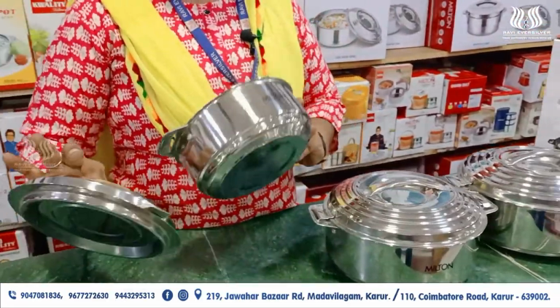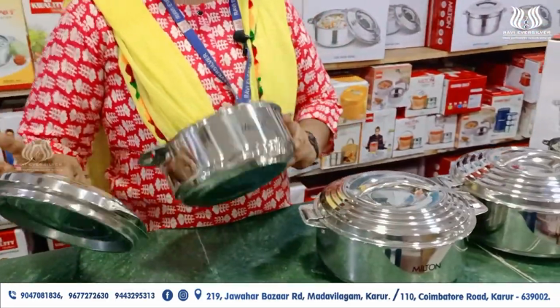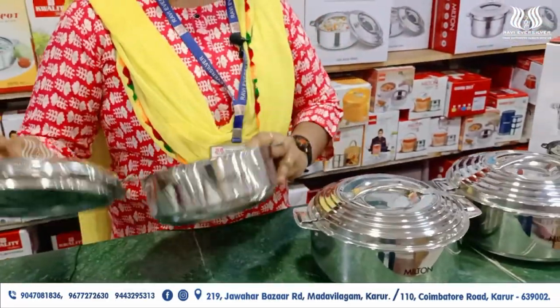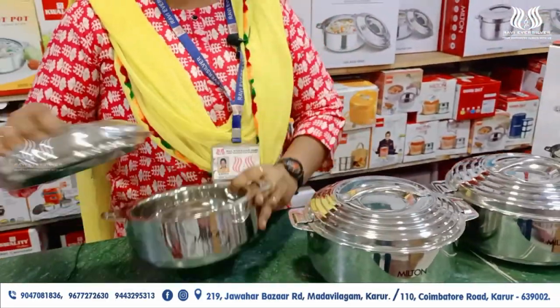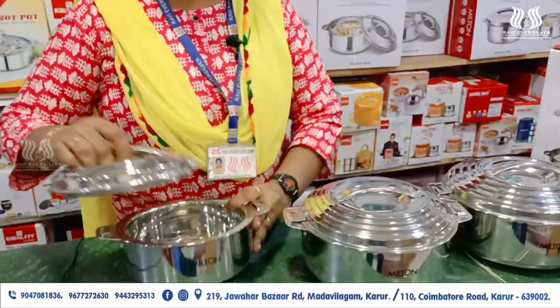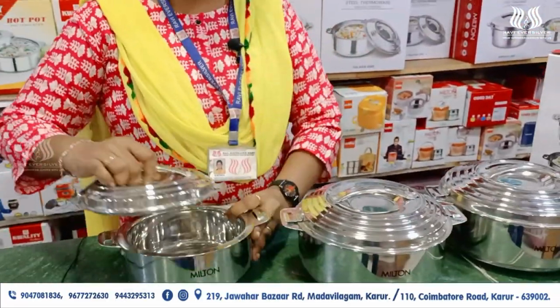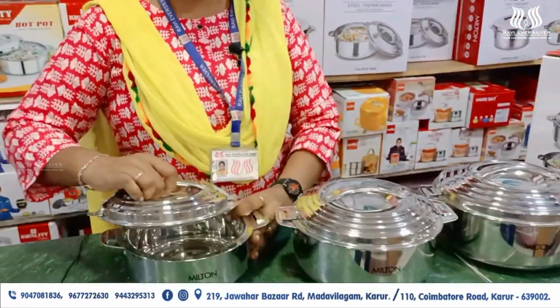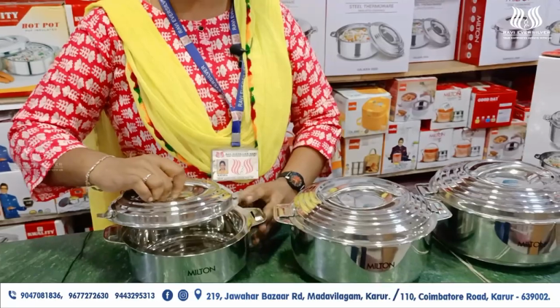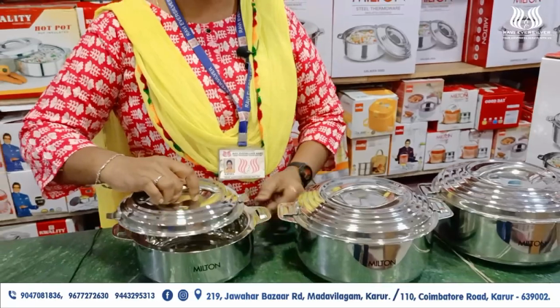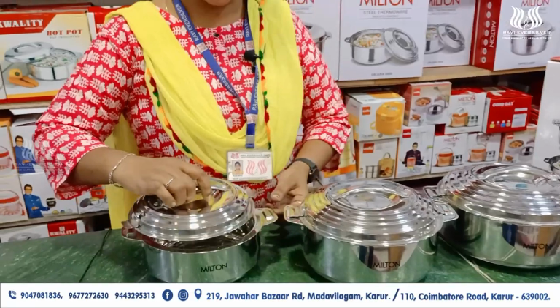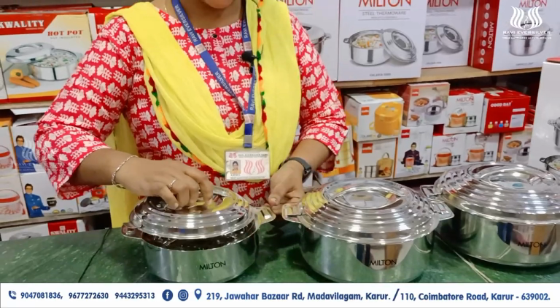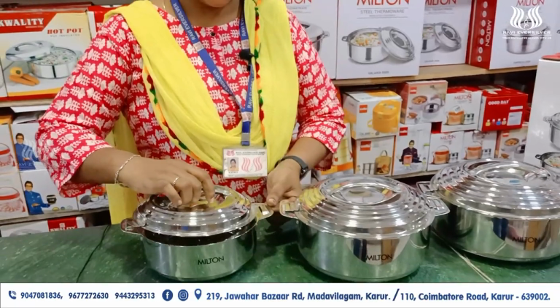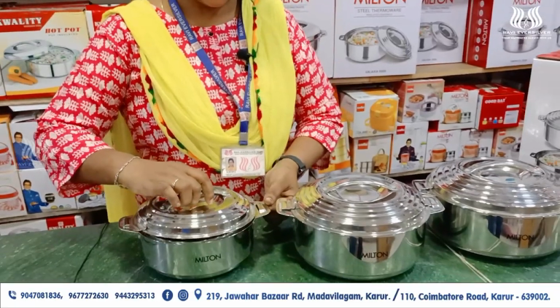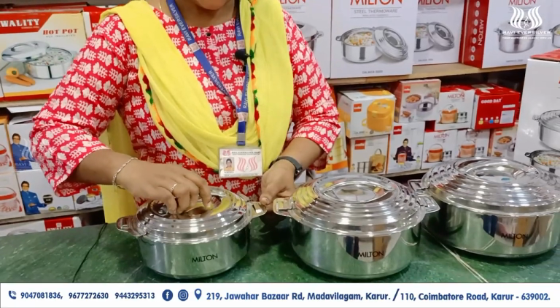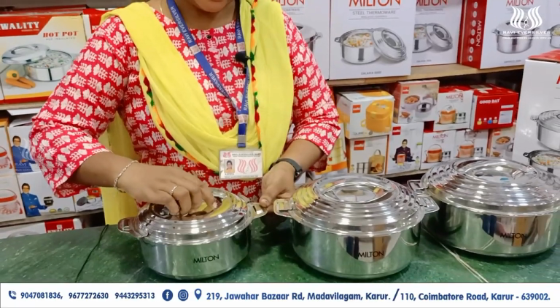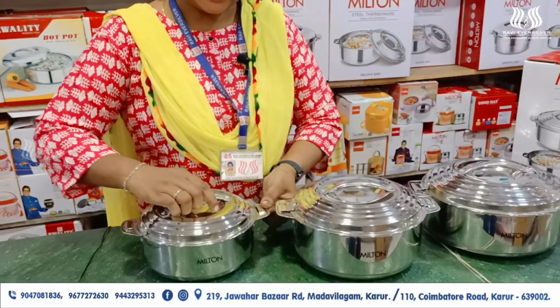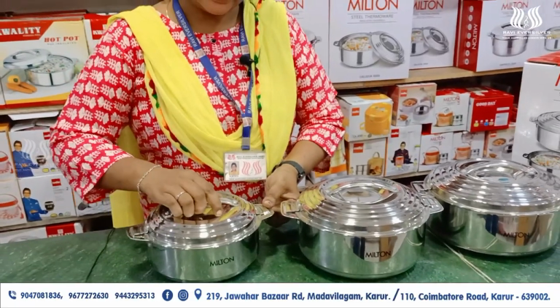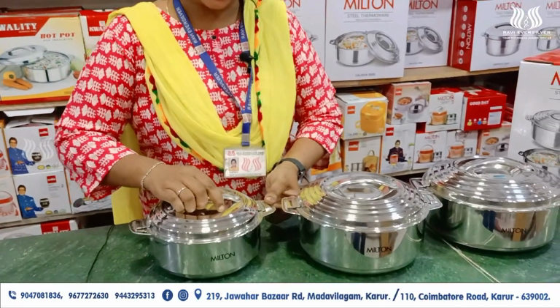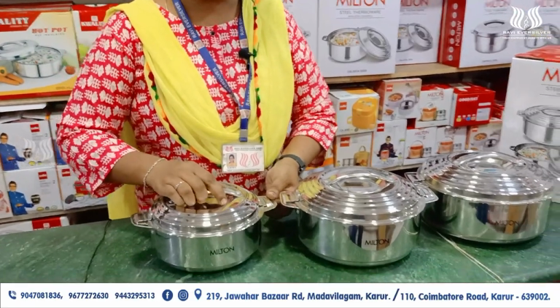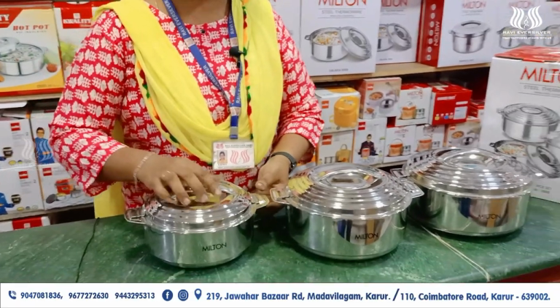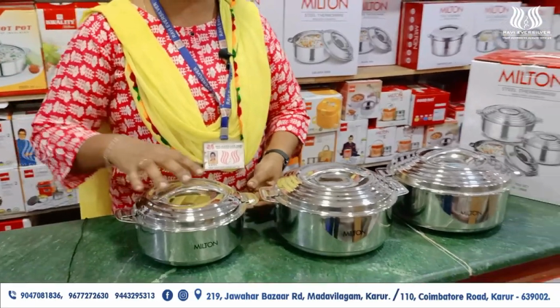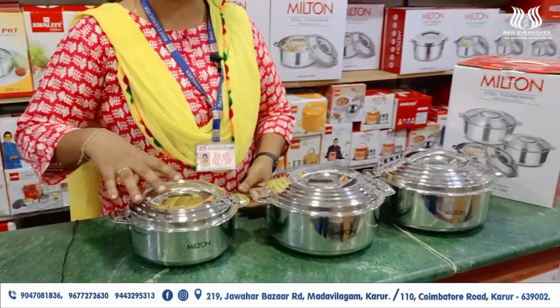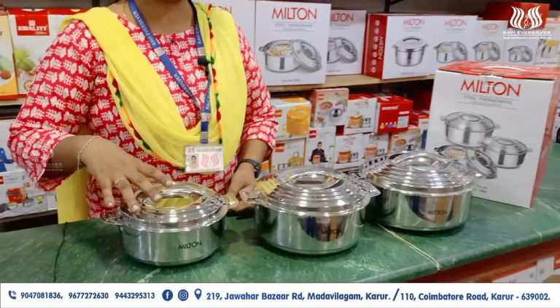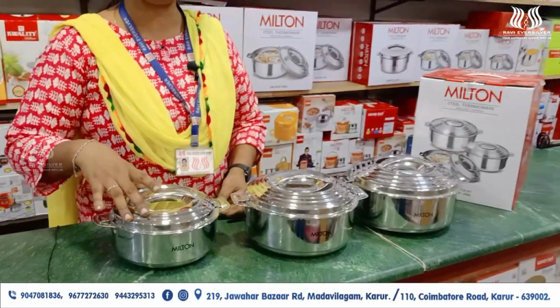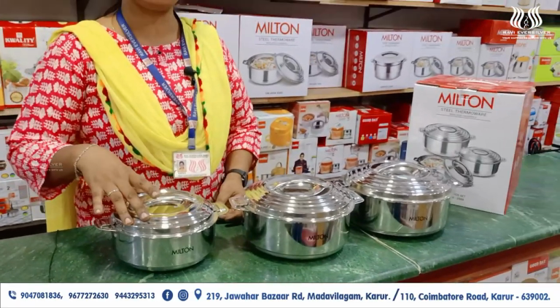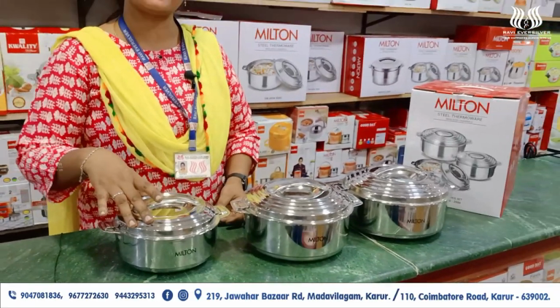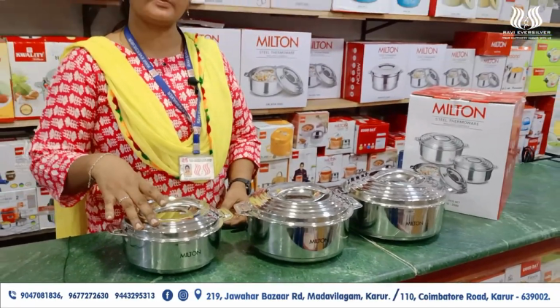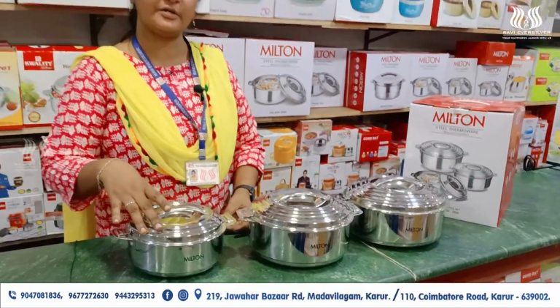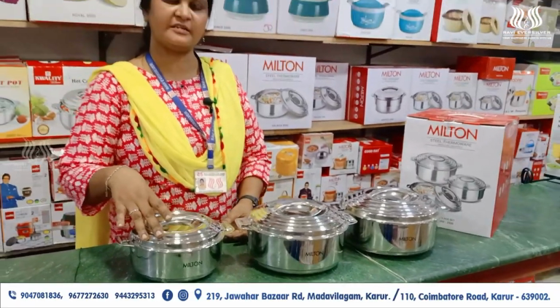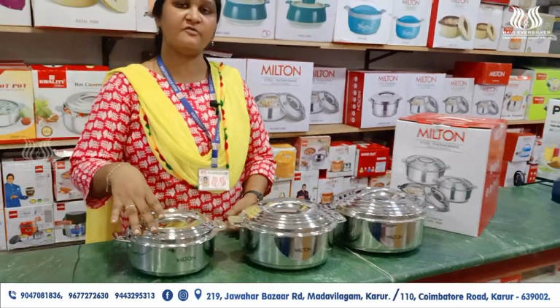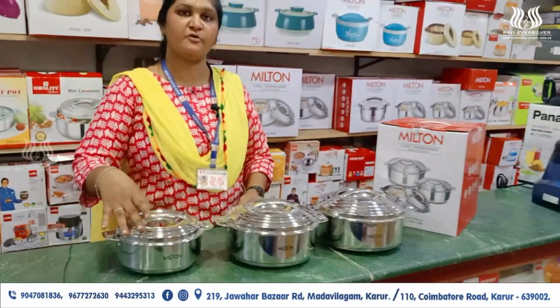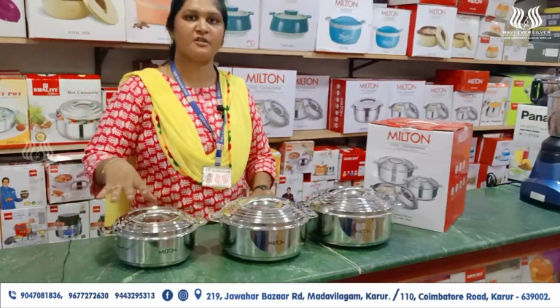This is the inner lid. This is the heating hours — it will continue to keep warm for 4 hours.